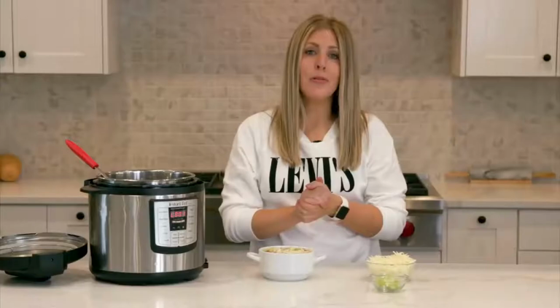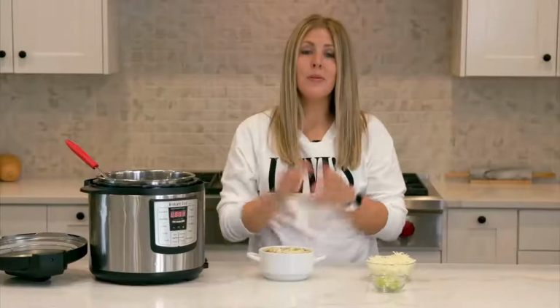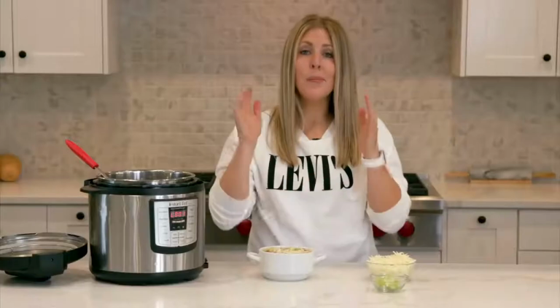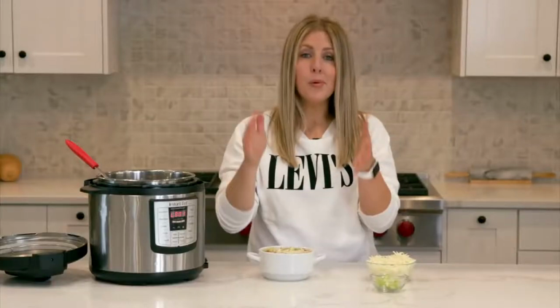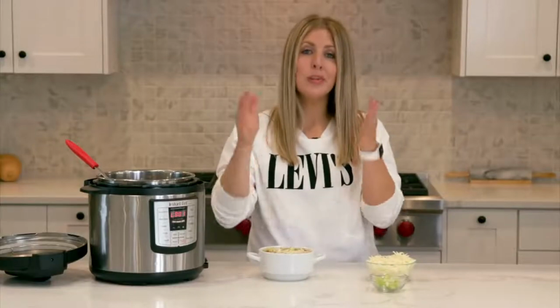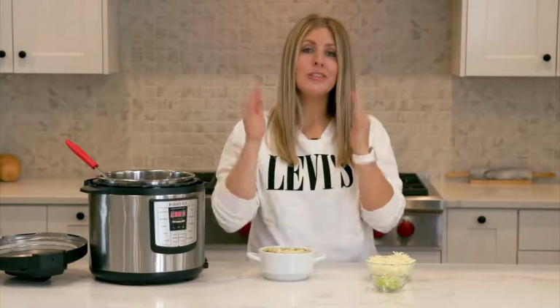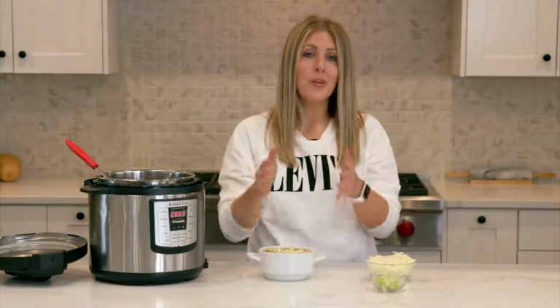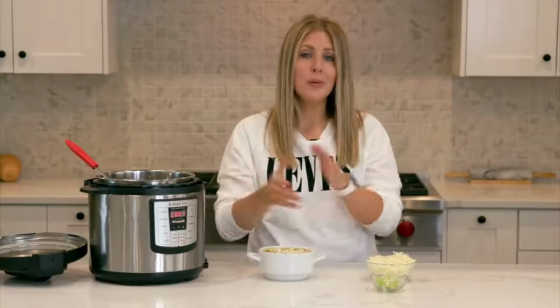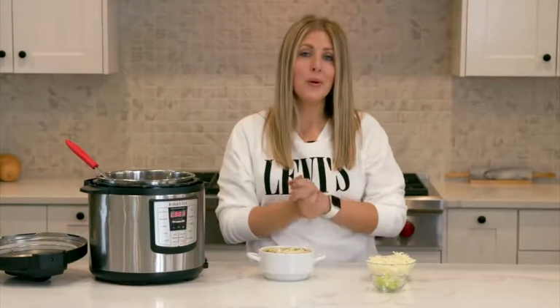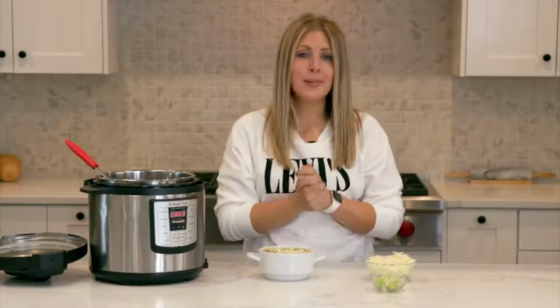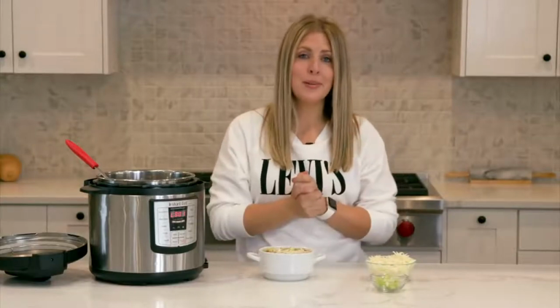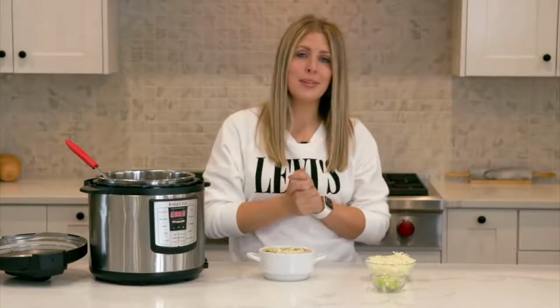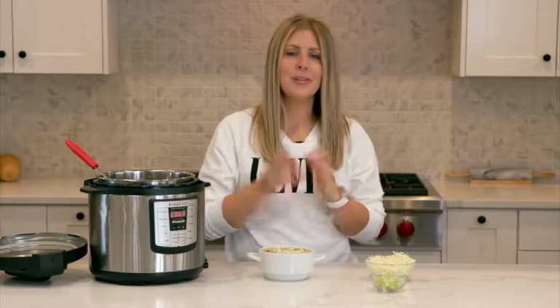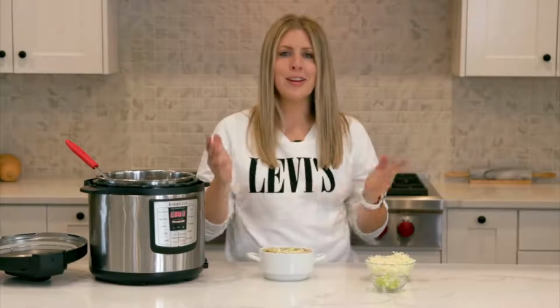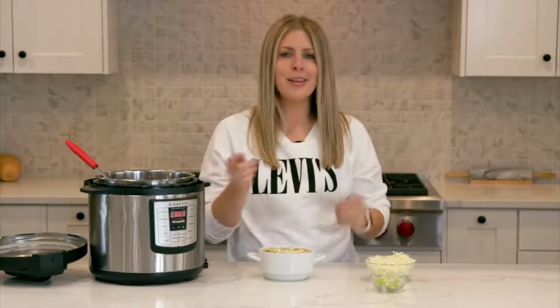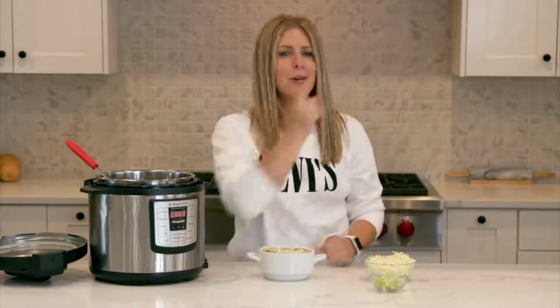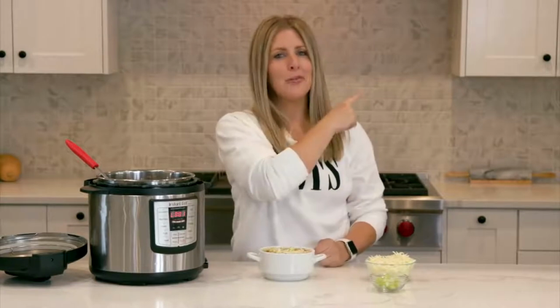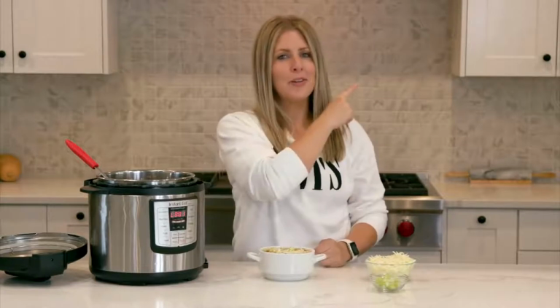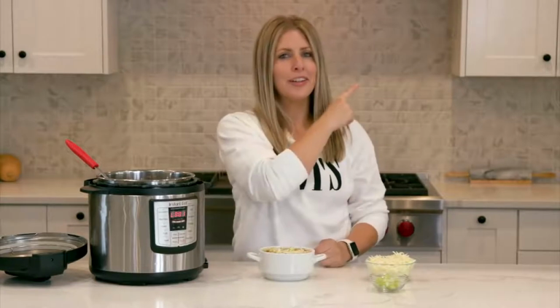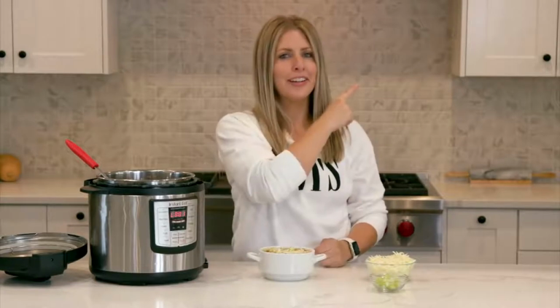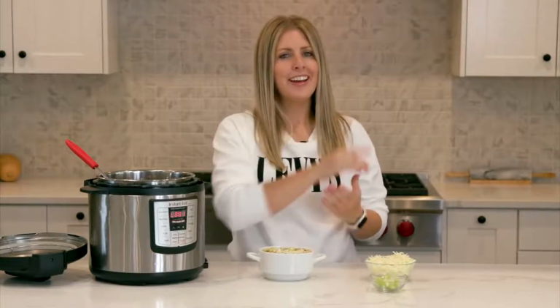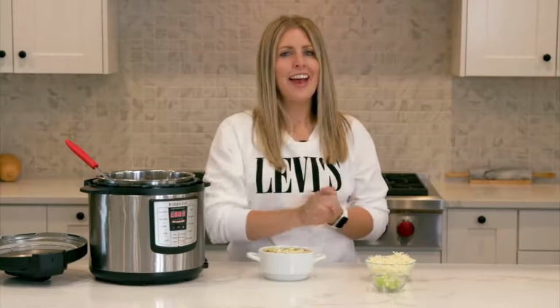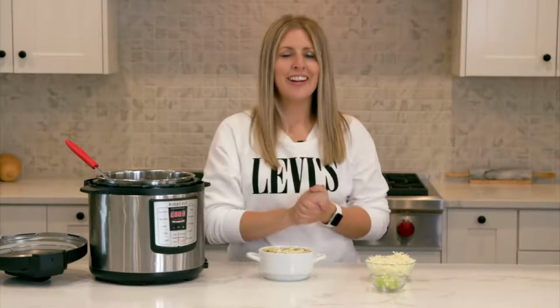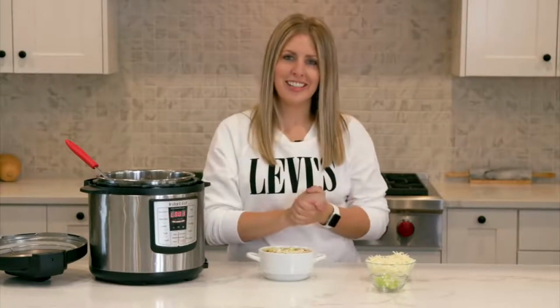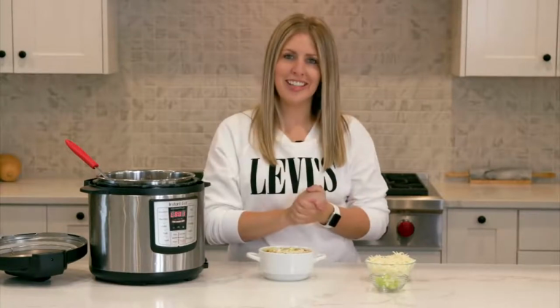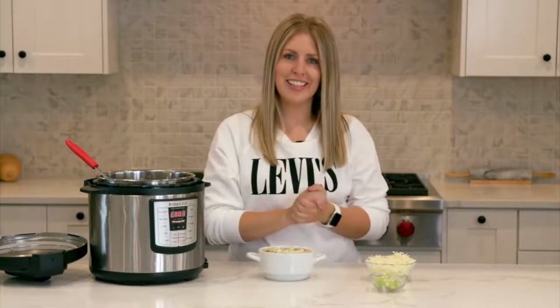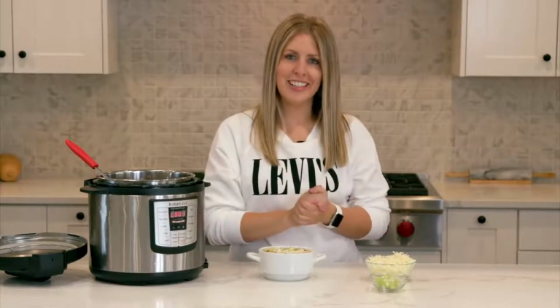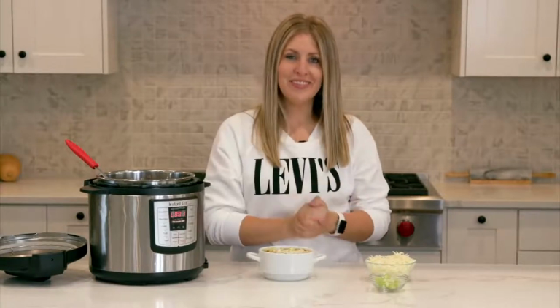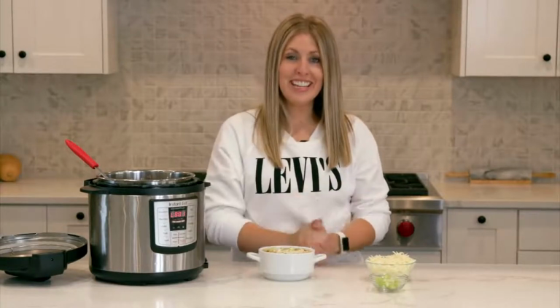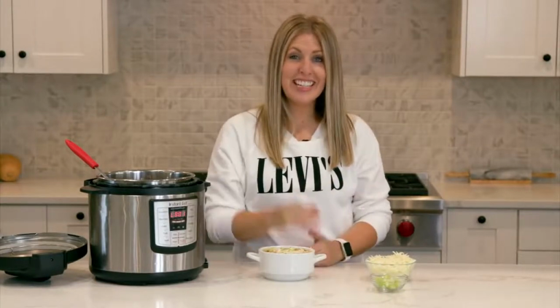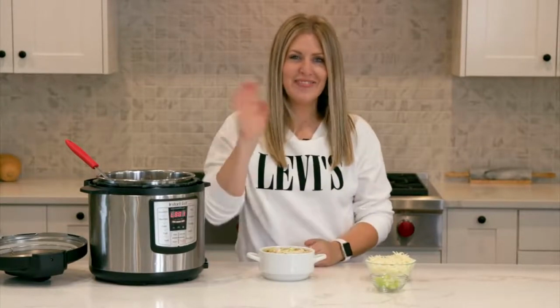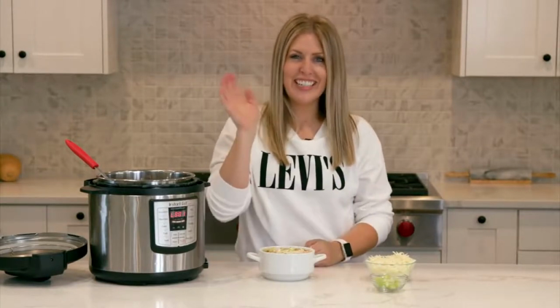If you want more dump-and-go recipes, you can find them right over here. I'll see you guys next time — bye!